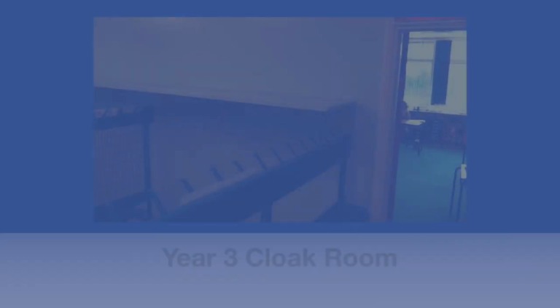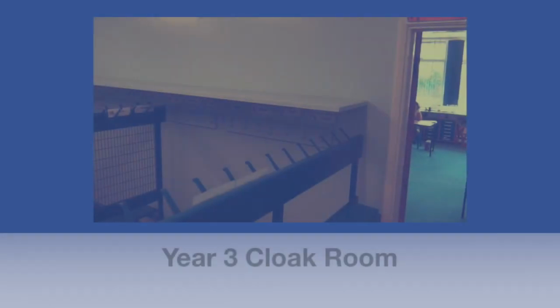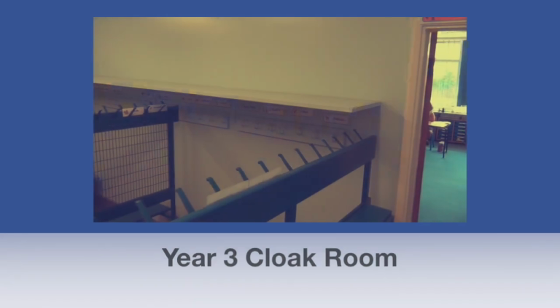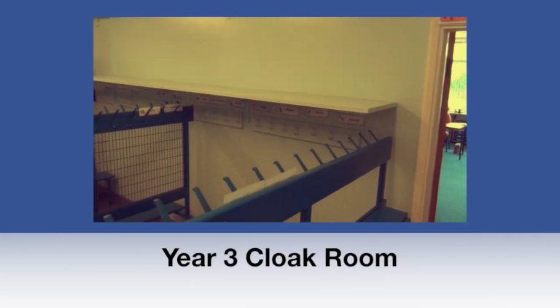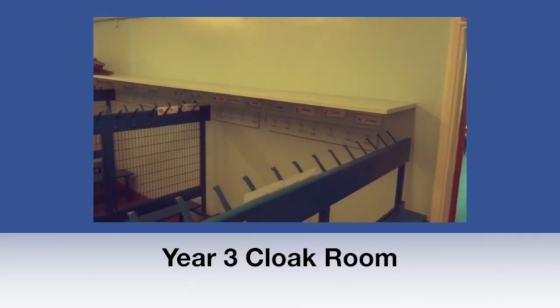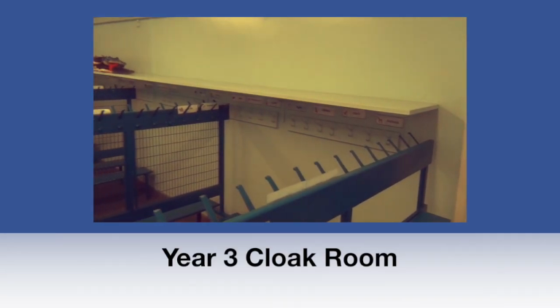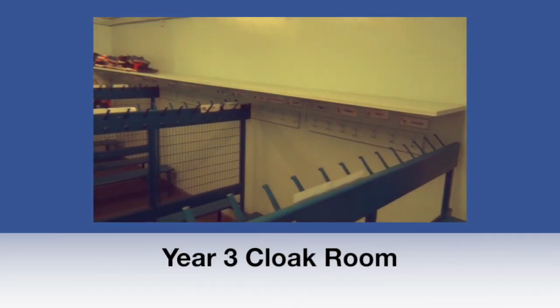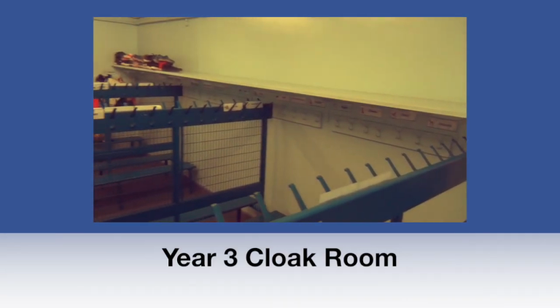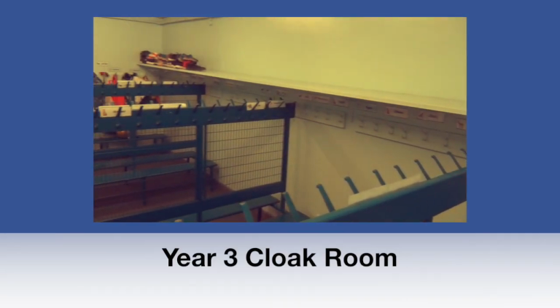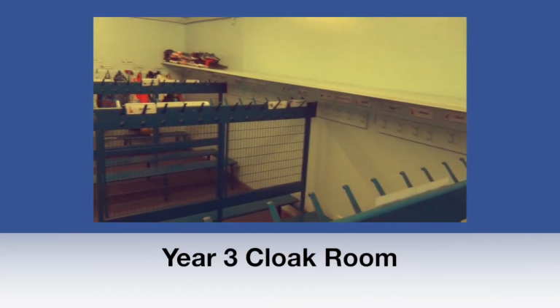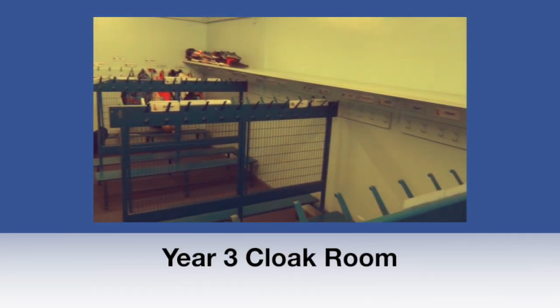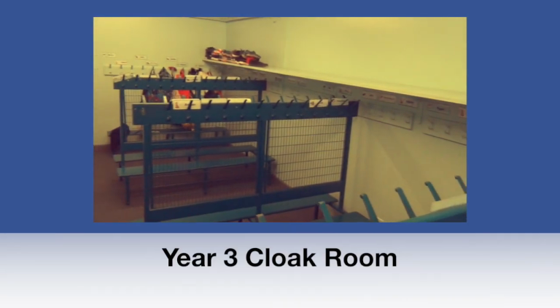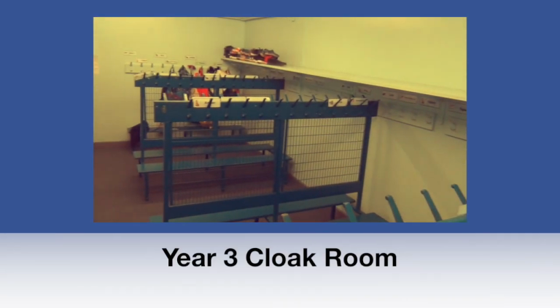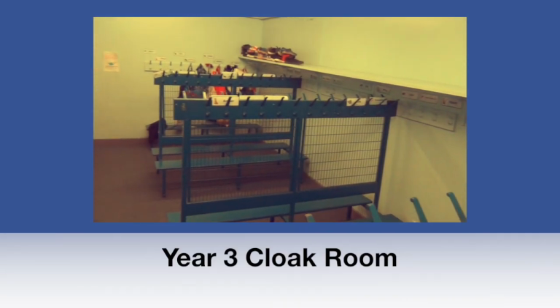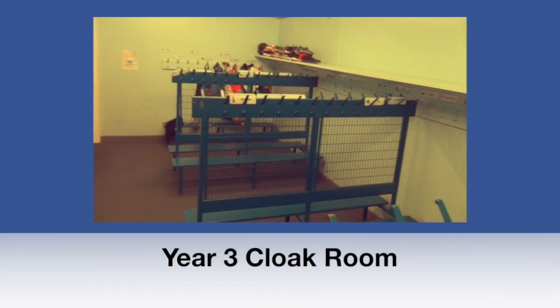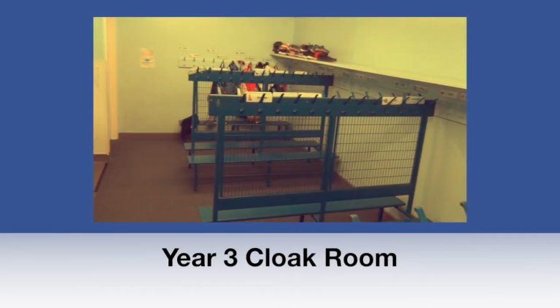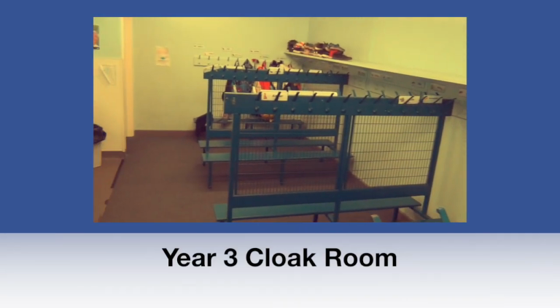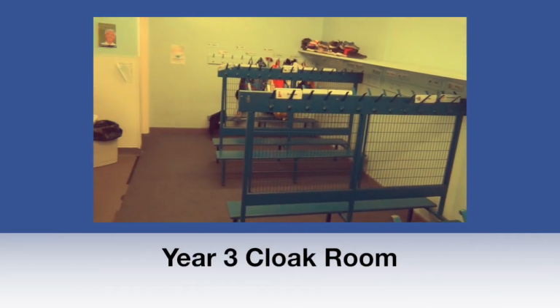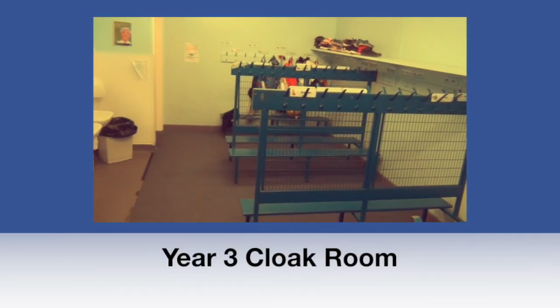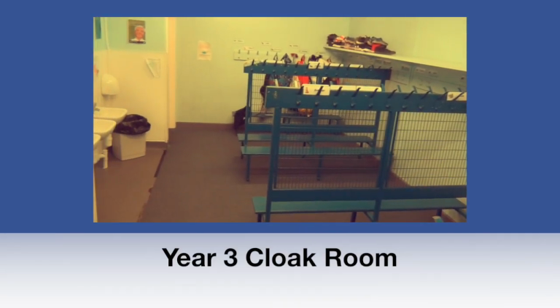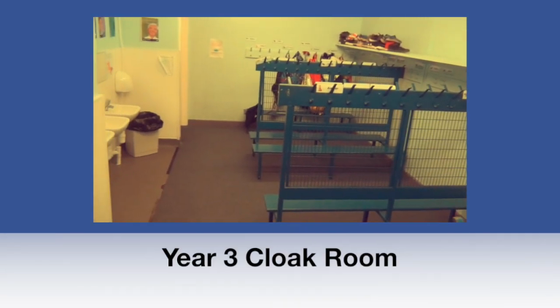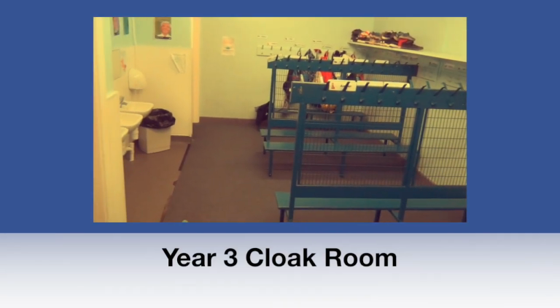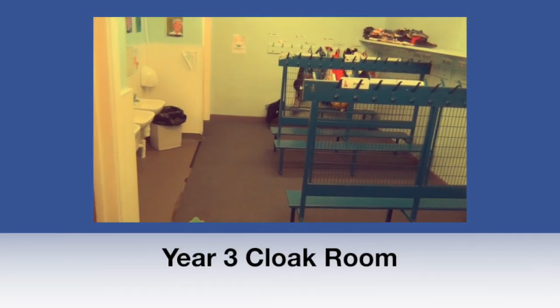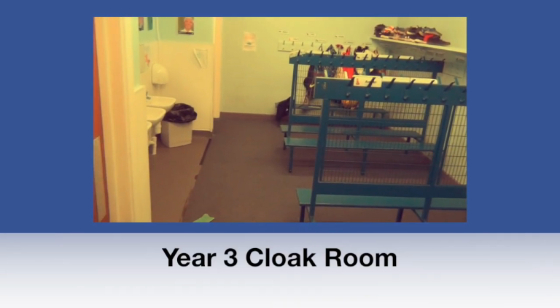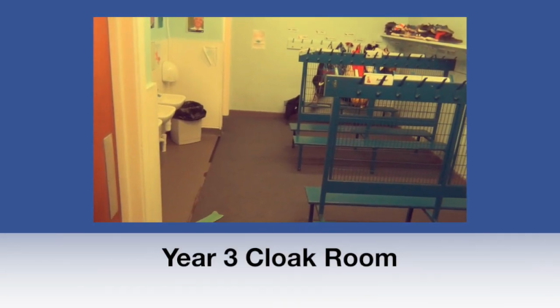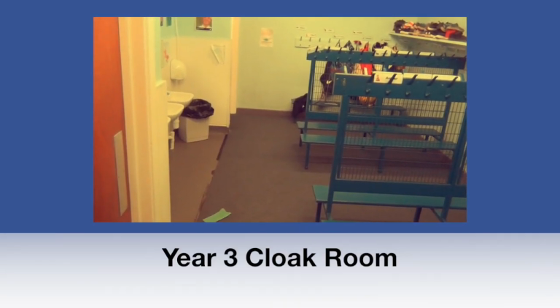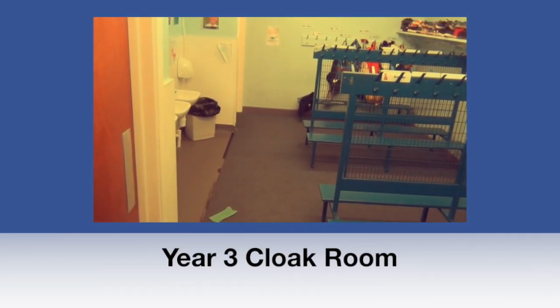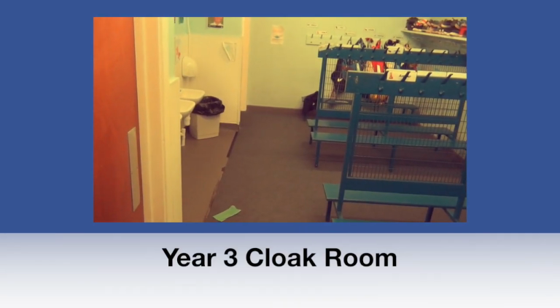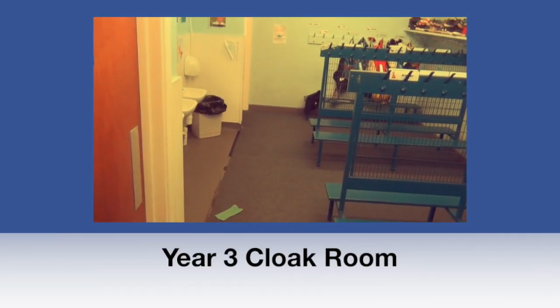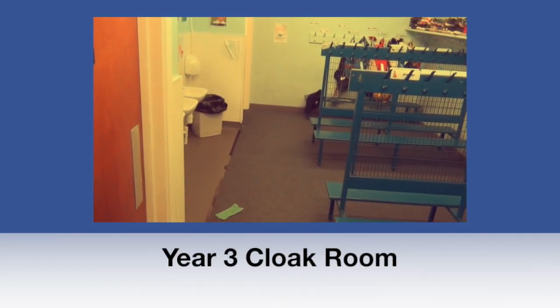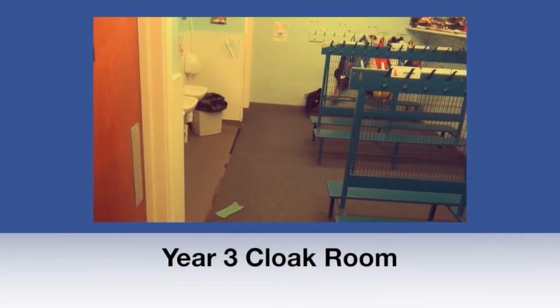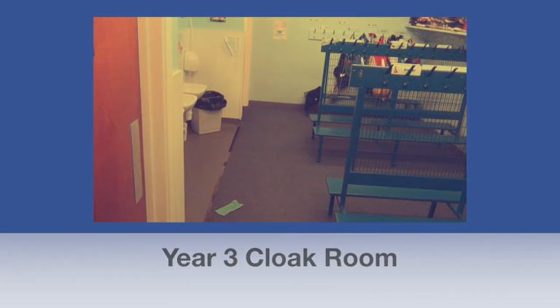This is the Year 3 cloakroom and bathroom. This is where you will hang your coat and bag and go to the toilet.